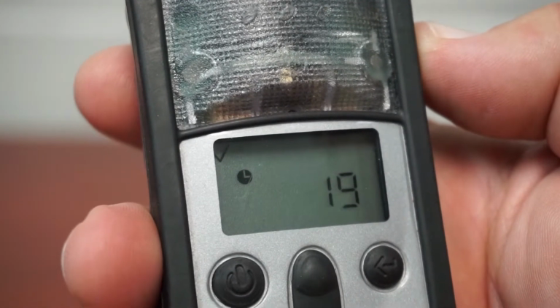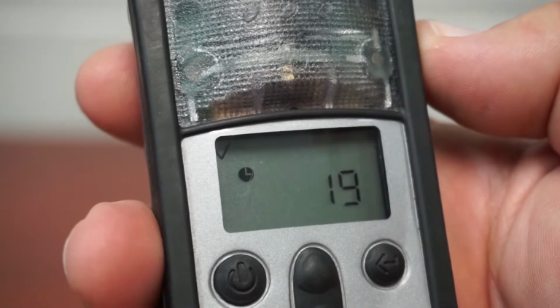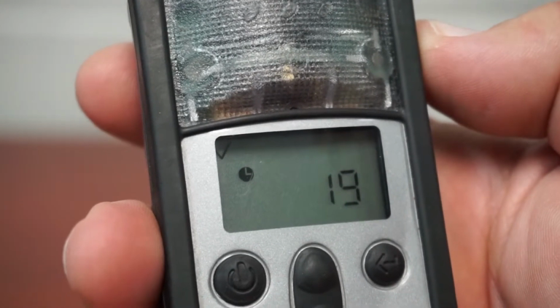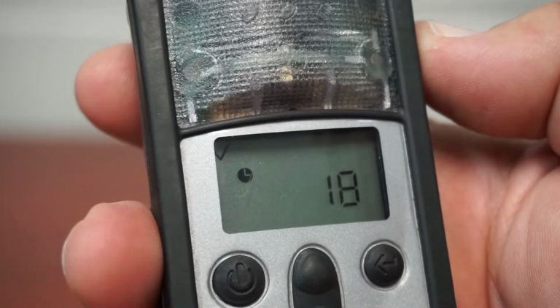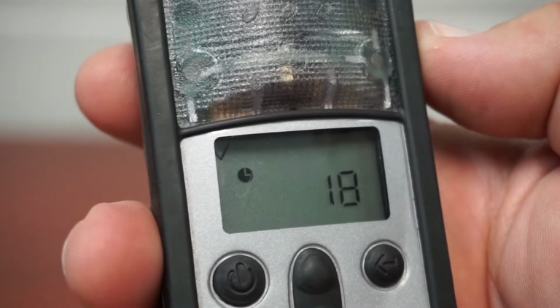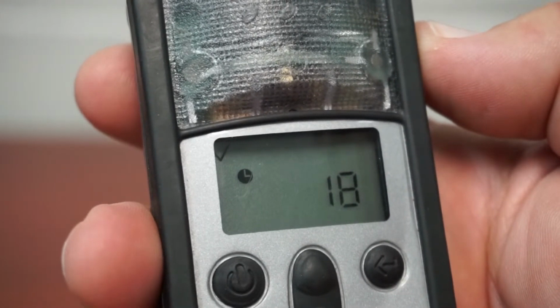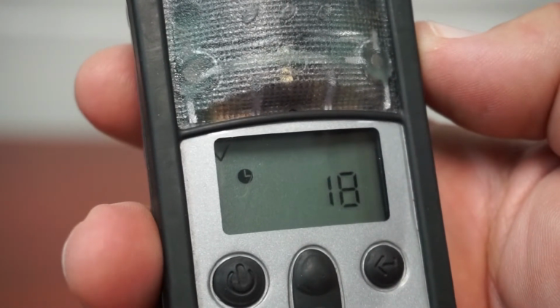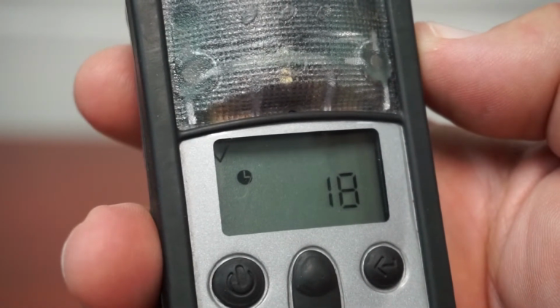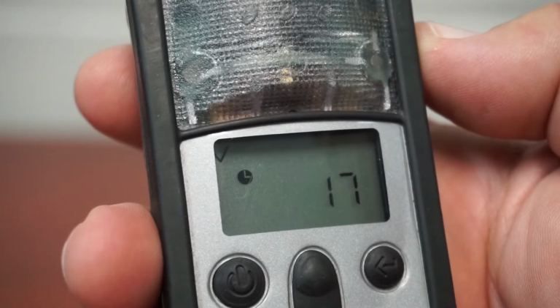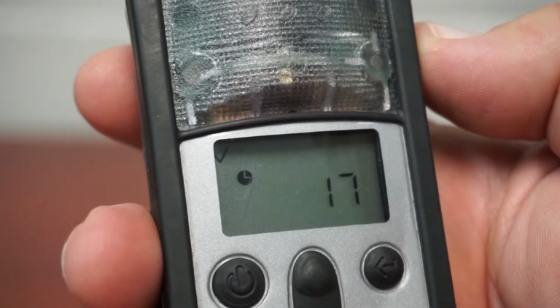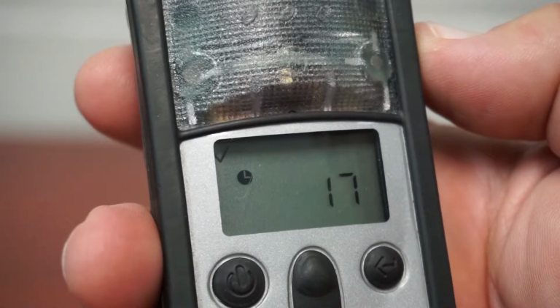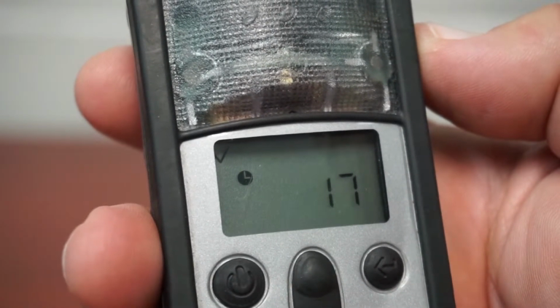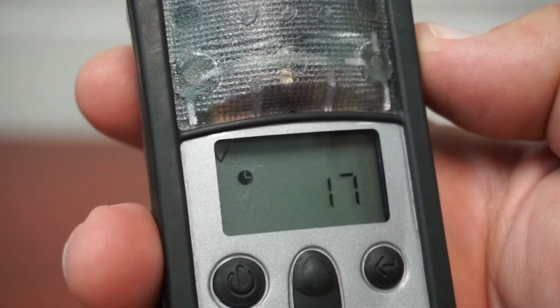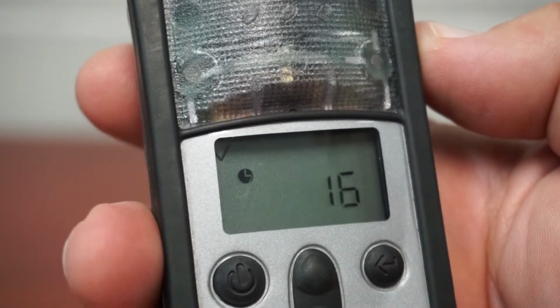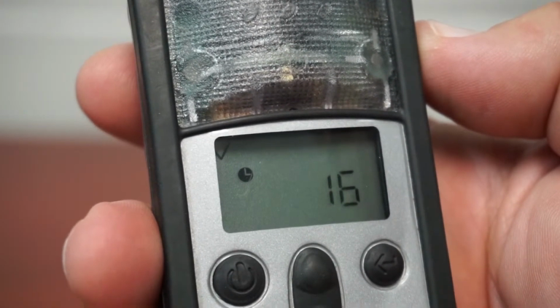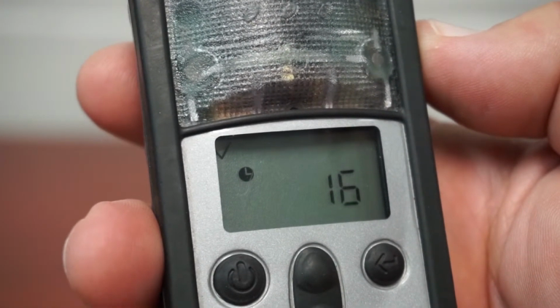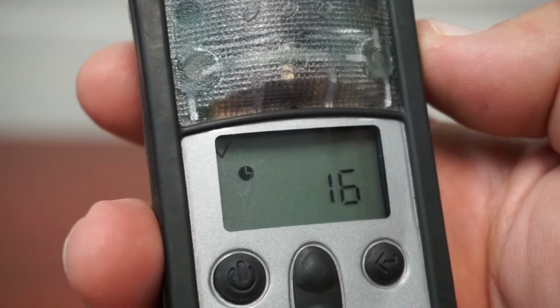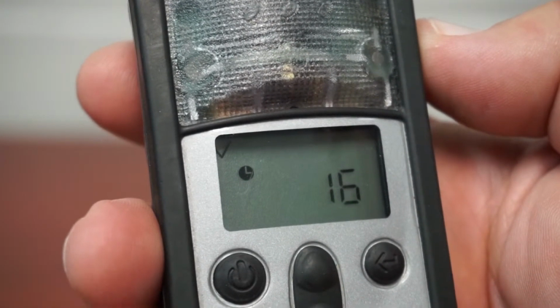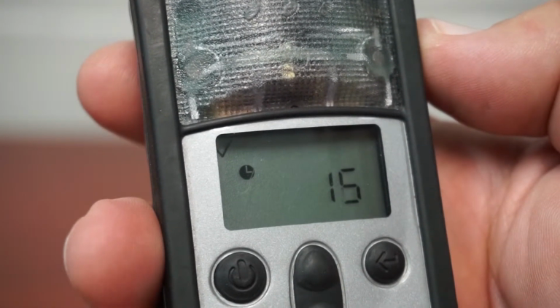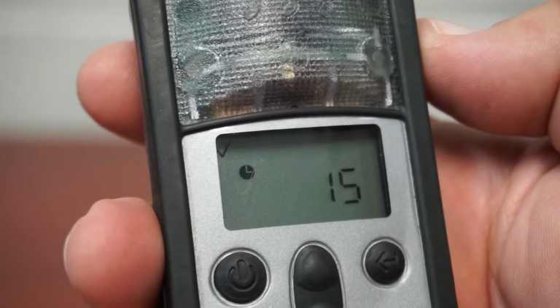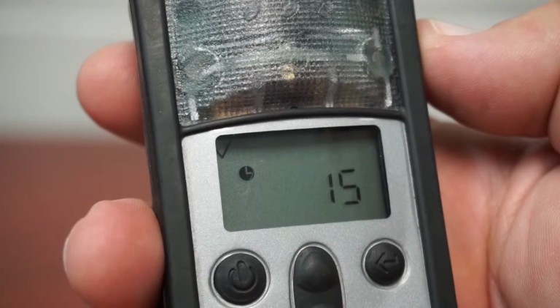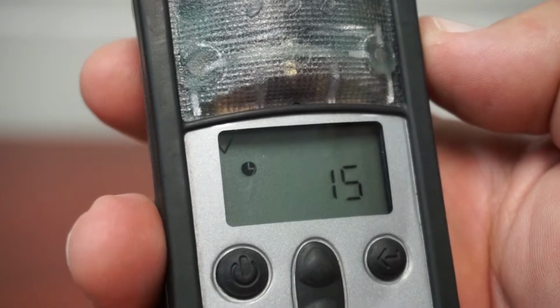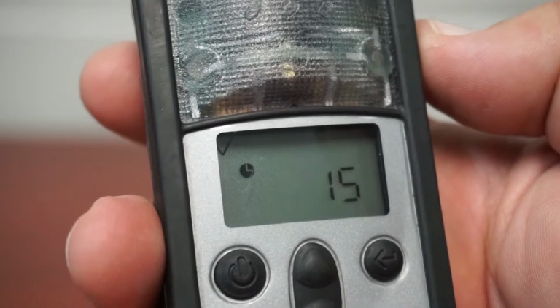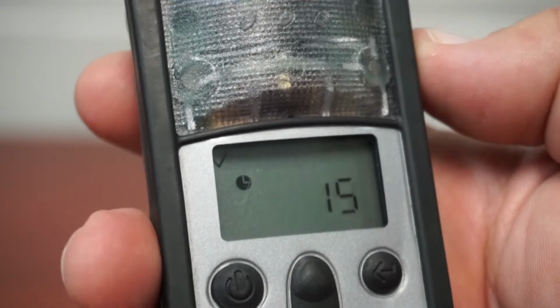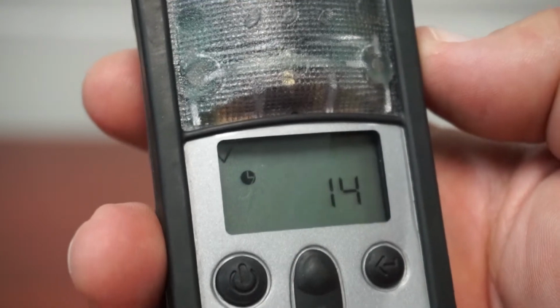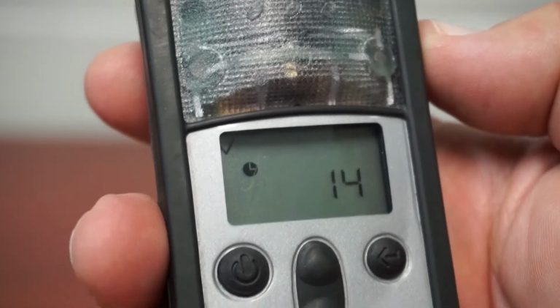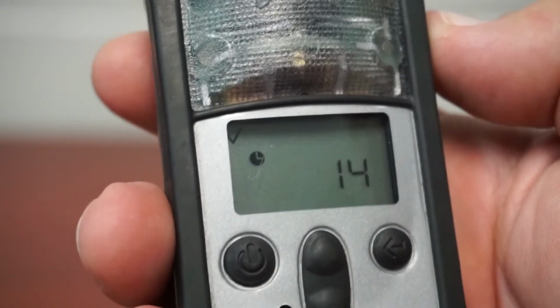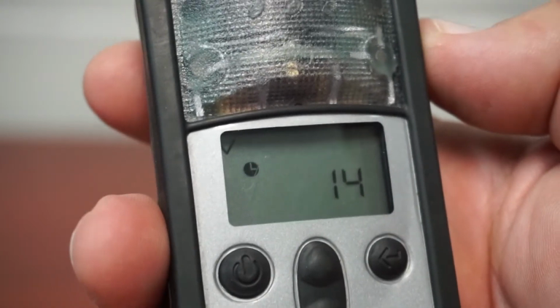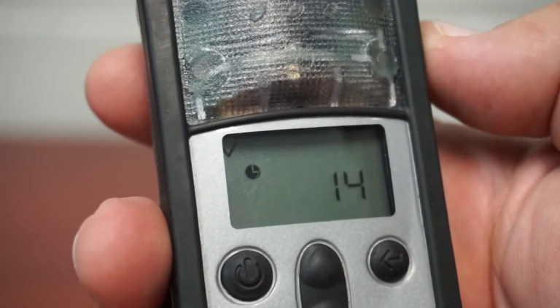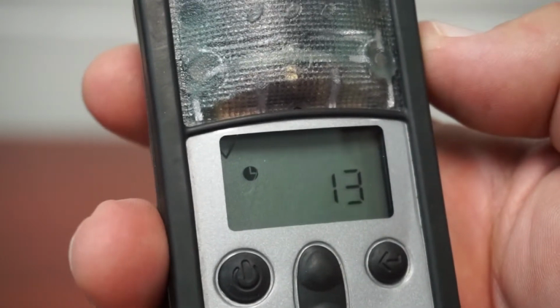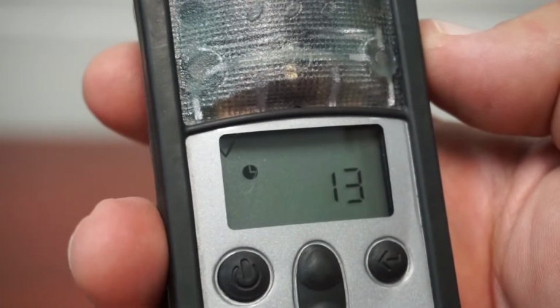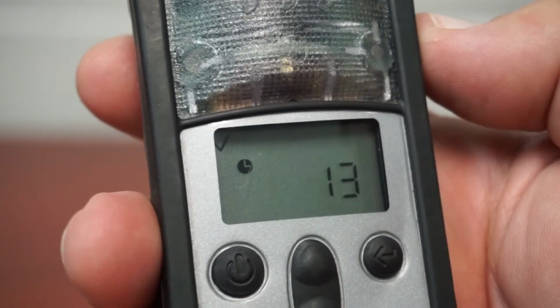Allow the meter to warm up. While the meter is warming up, the main screen will count down from 20.